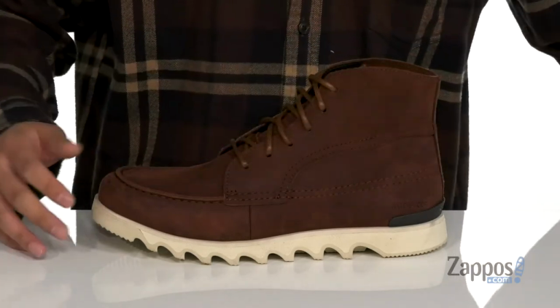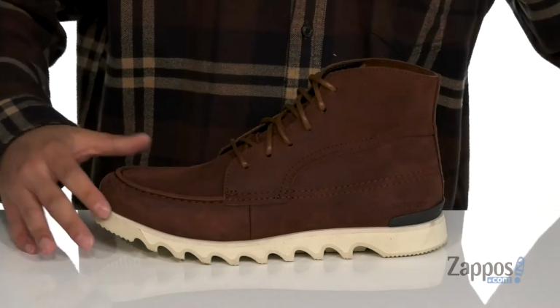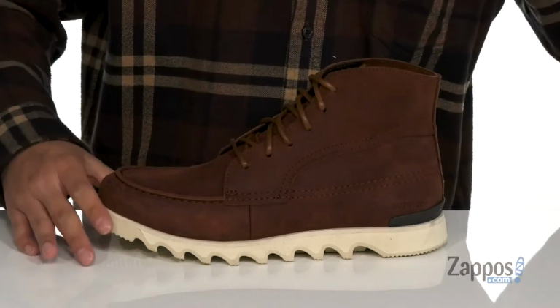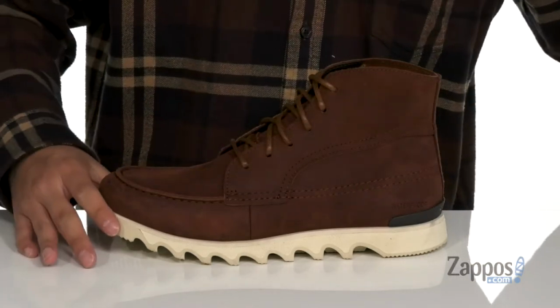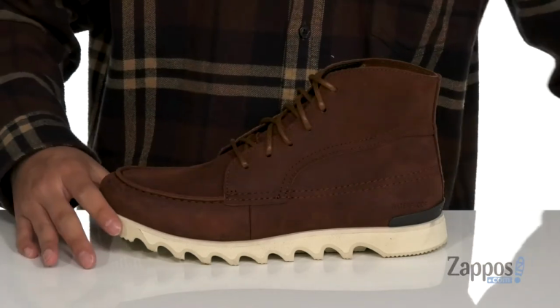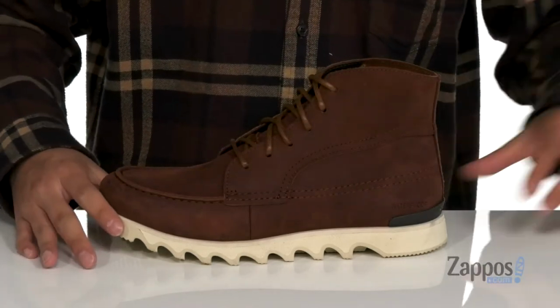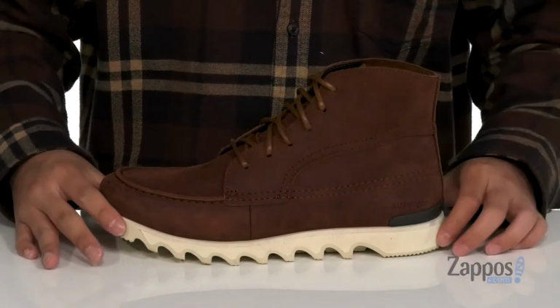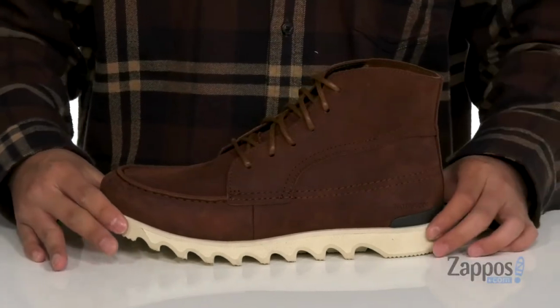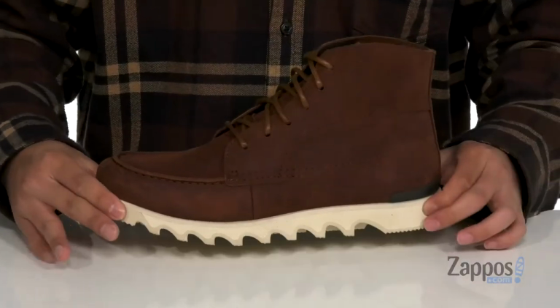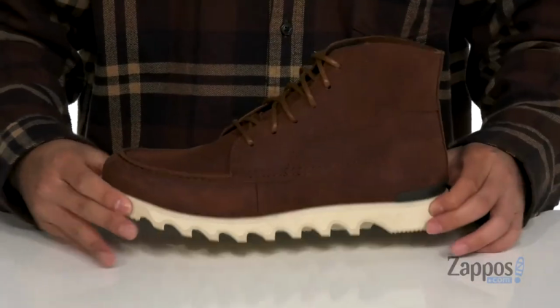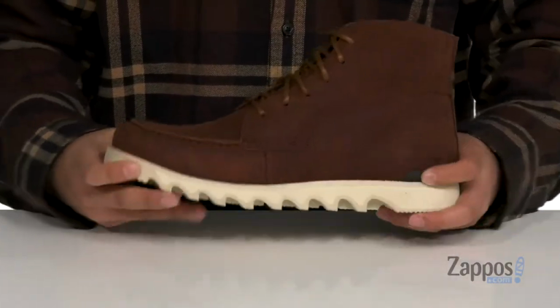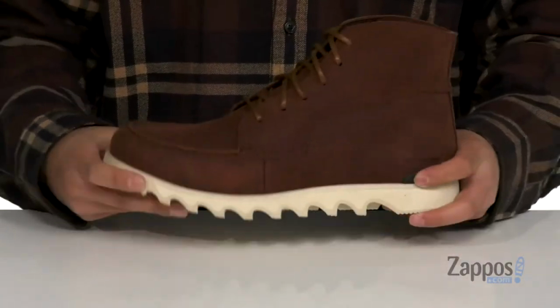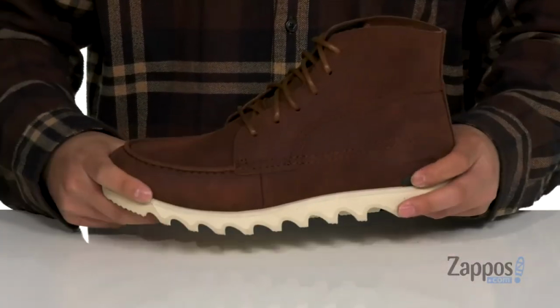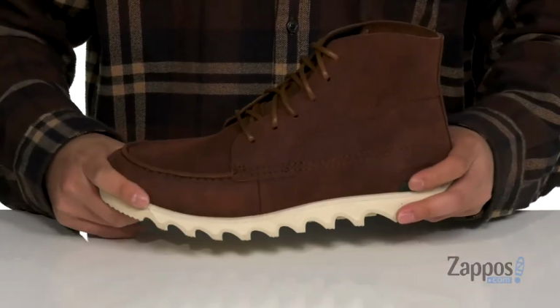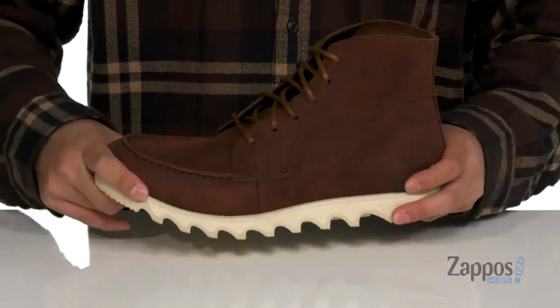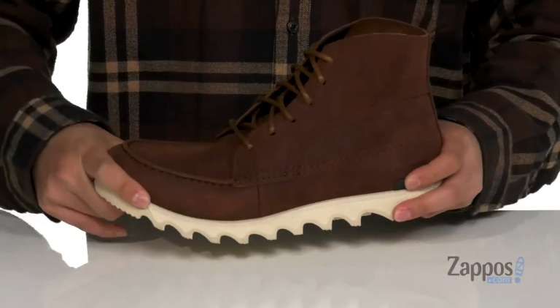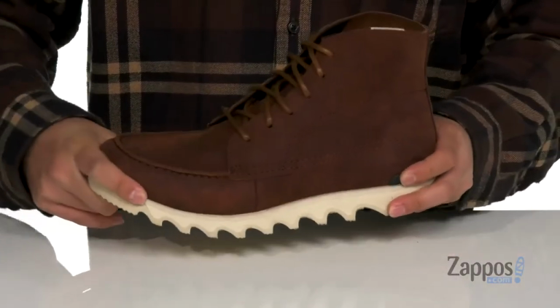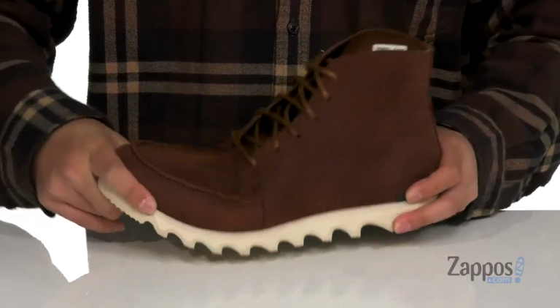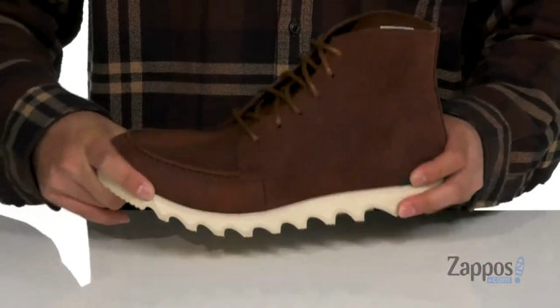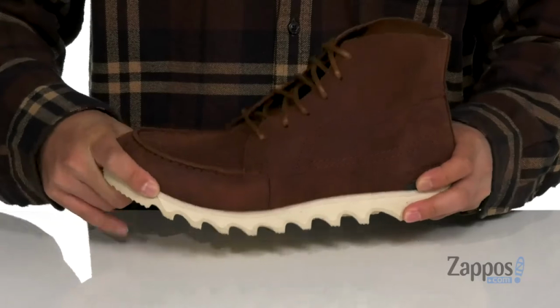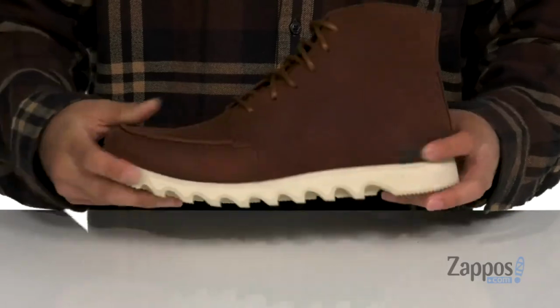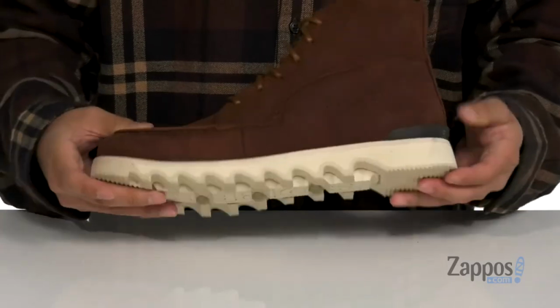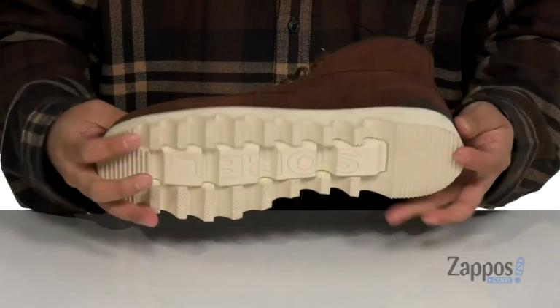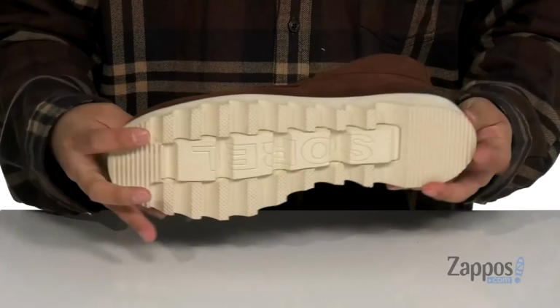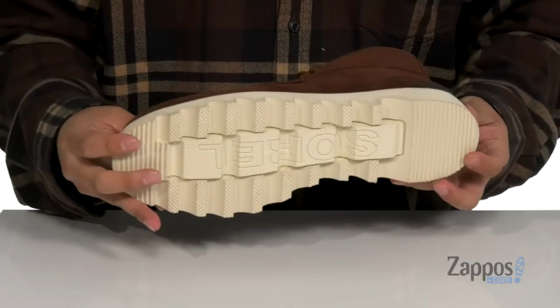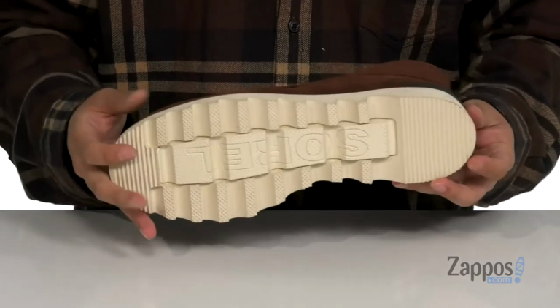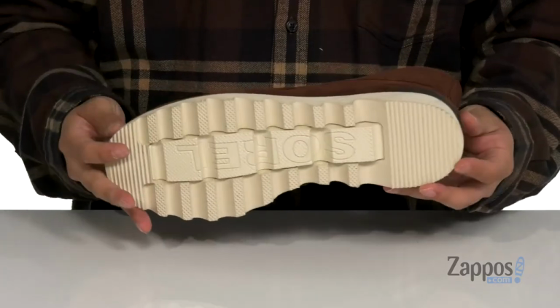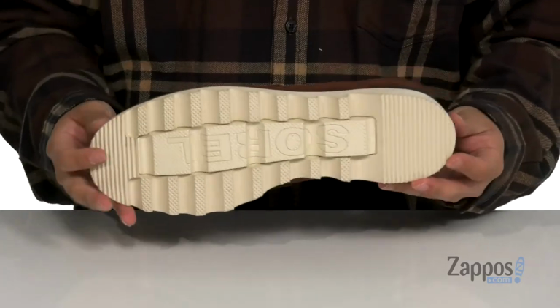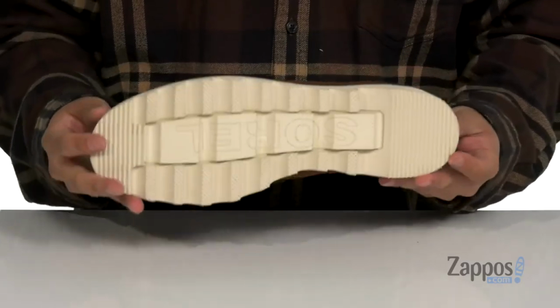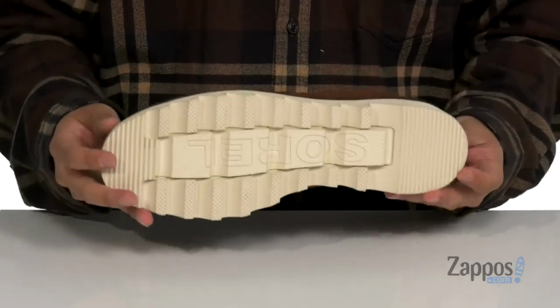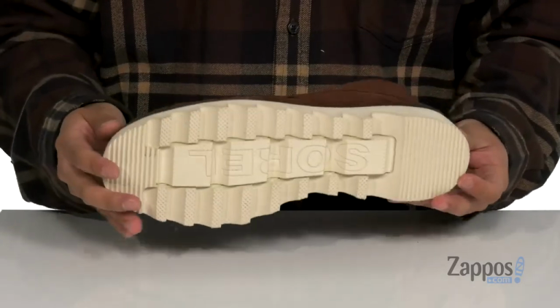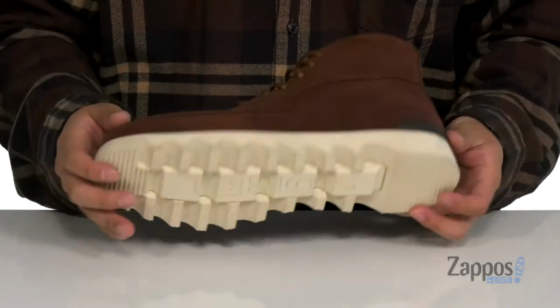Works well with a lightweight foam featured on the midsole. The boot itself has a flexible design and sits on top of a textured rubber outsole.